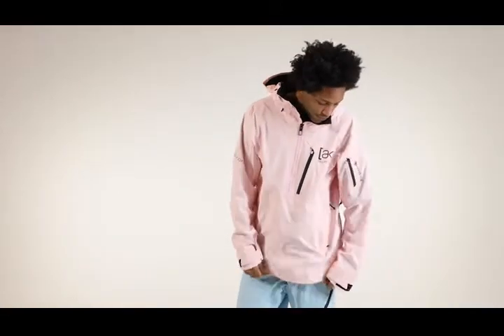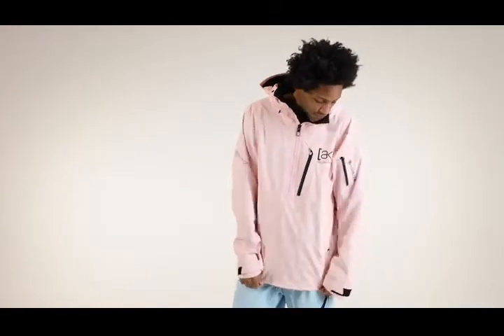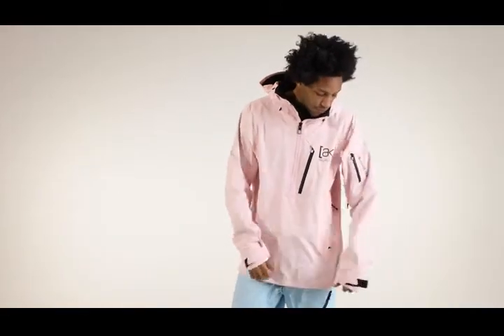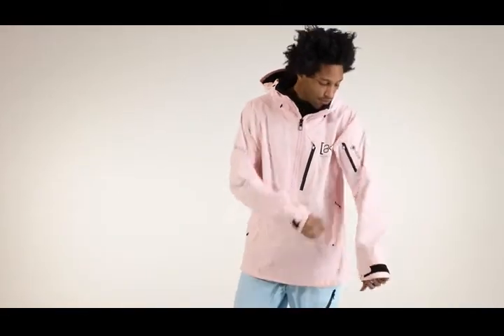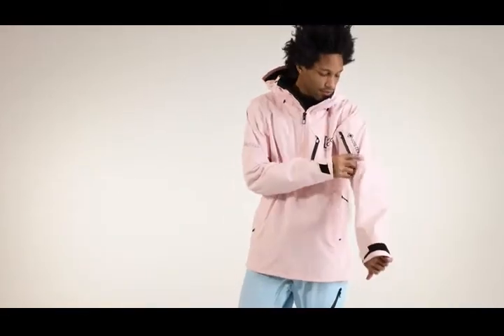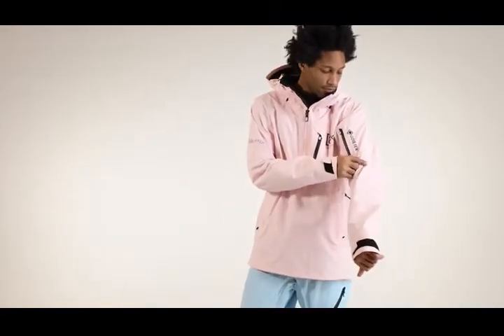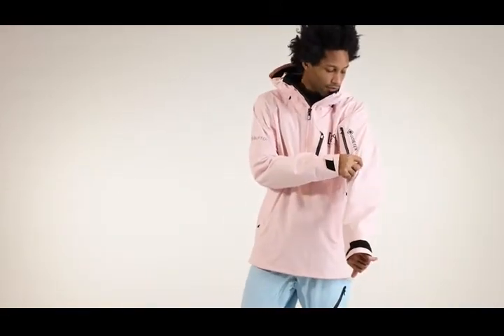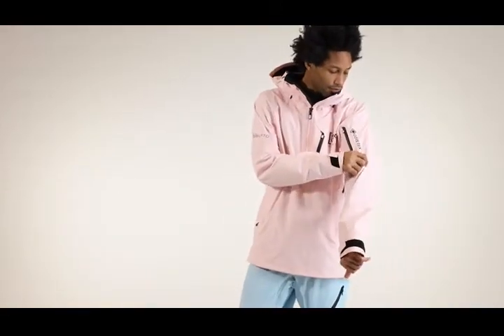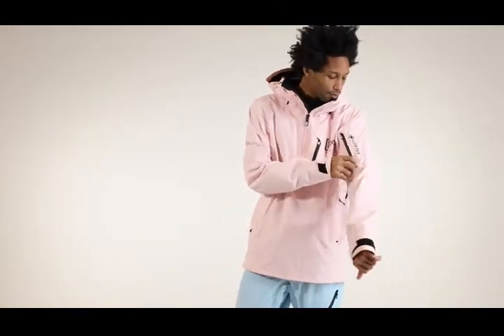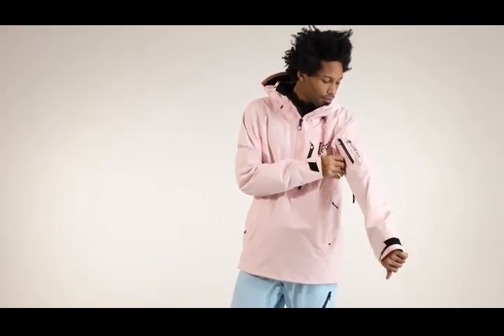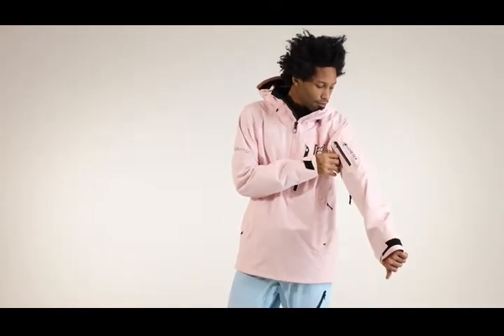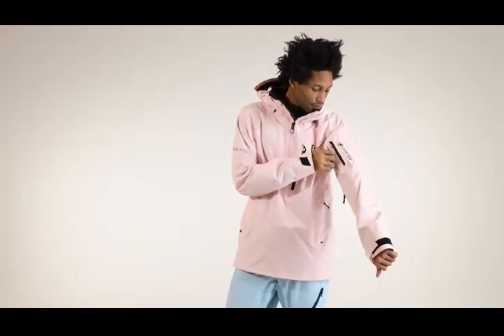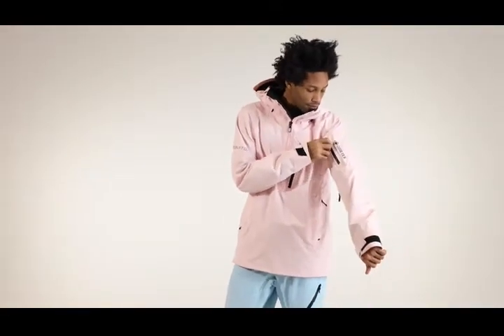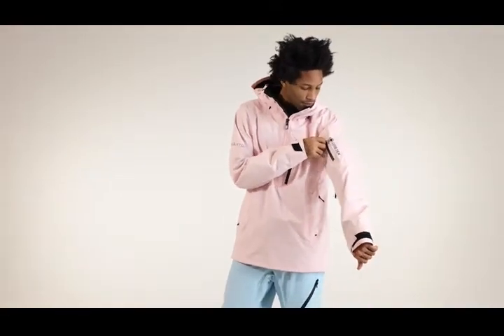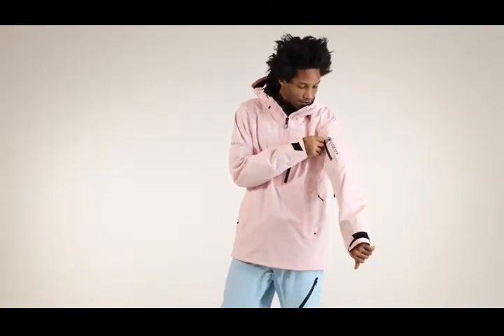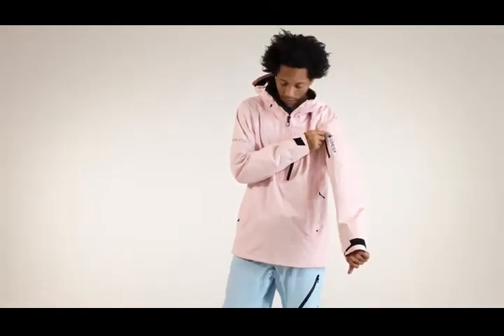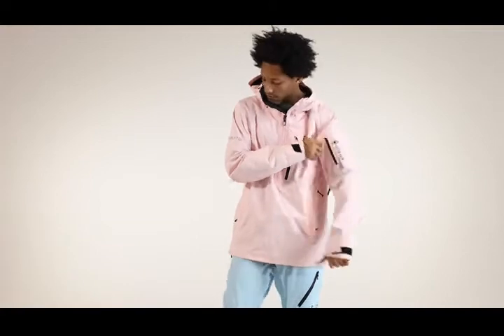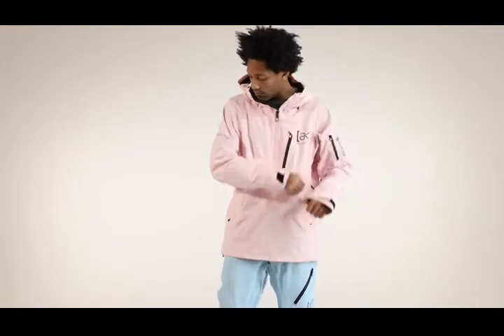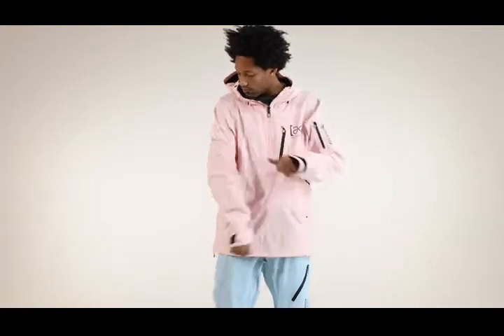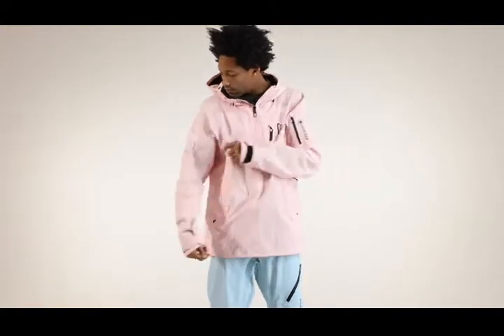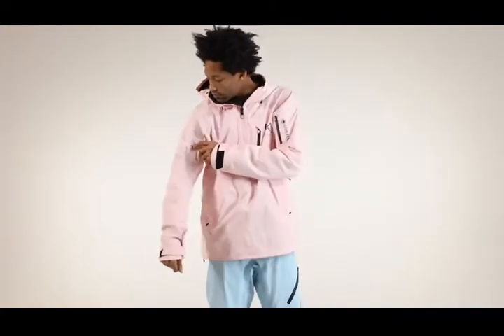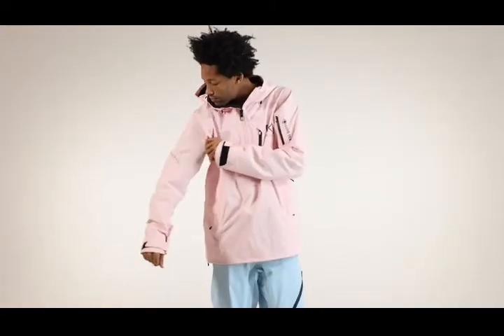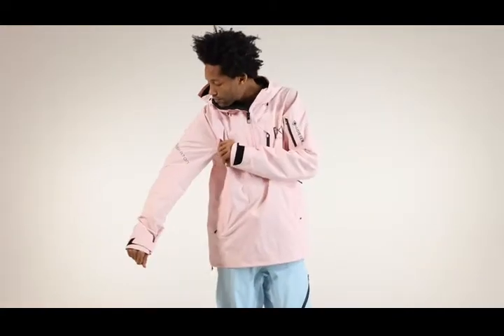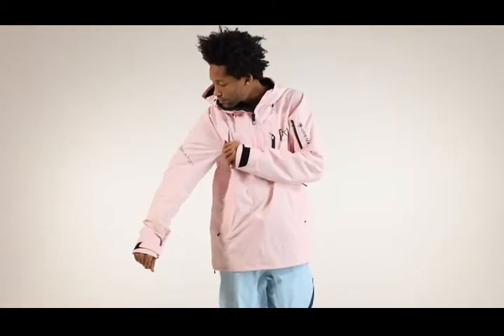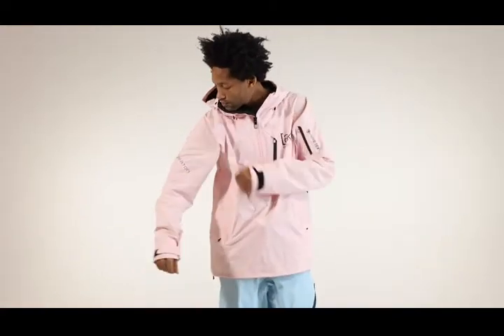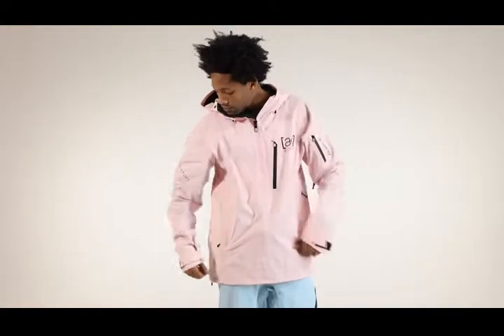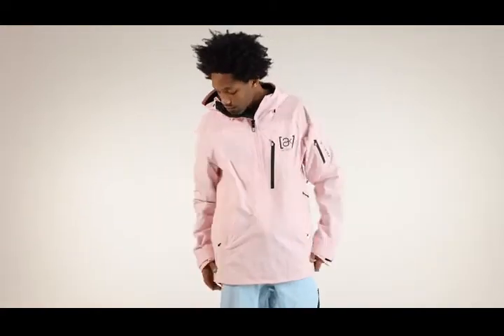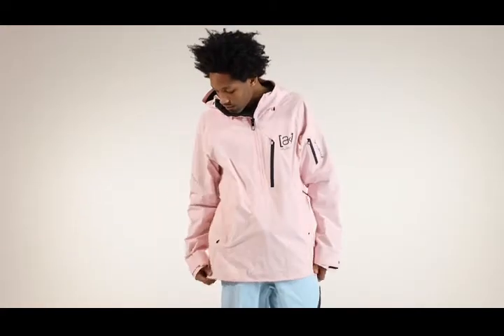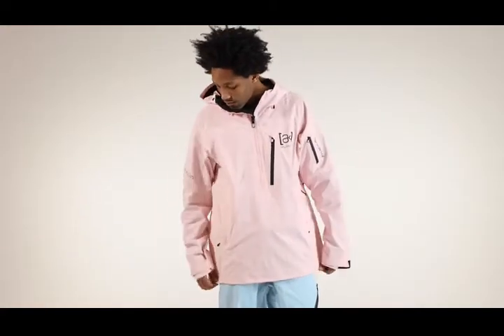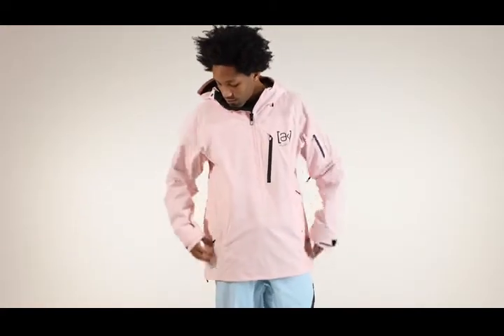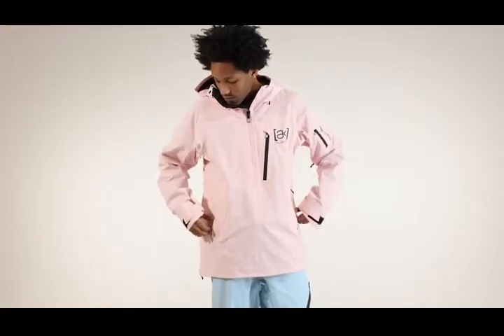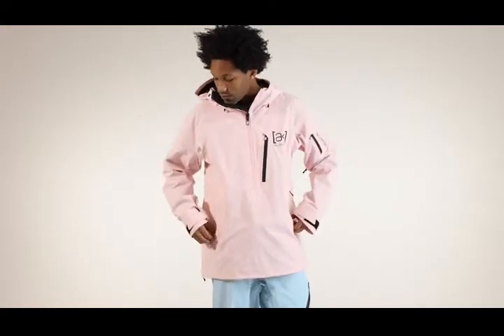The Velocity Anorak Jacket features a regular articulated fit that's just right — not too tight or too baggy — with shaping at the elbows and shoulders for easy movement.